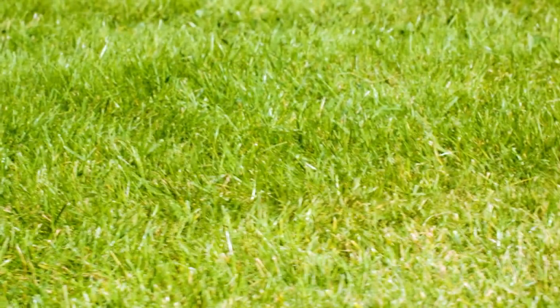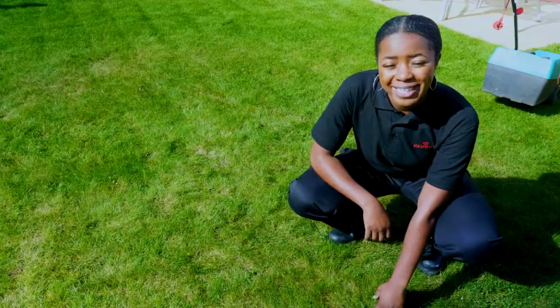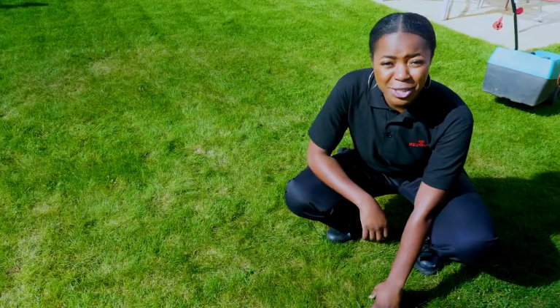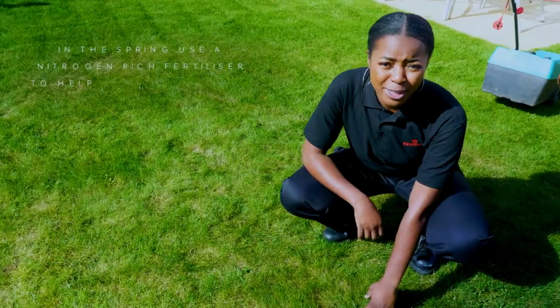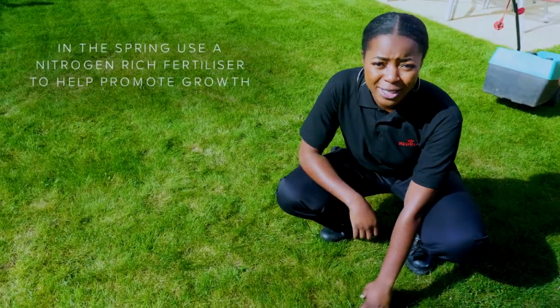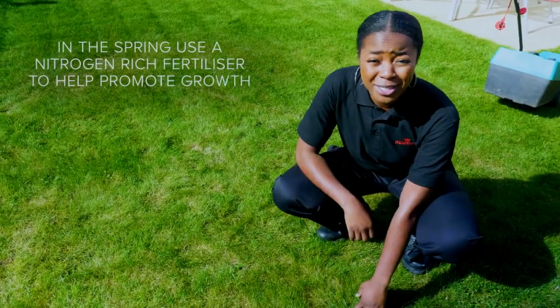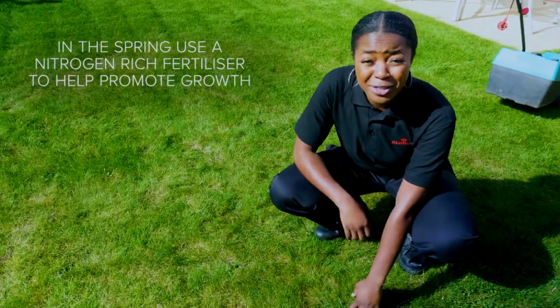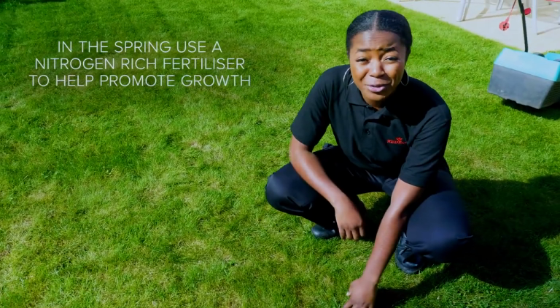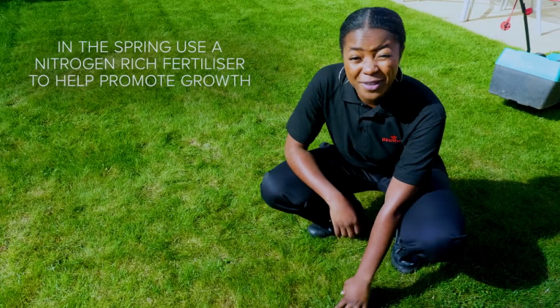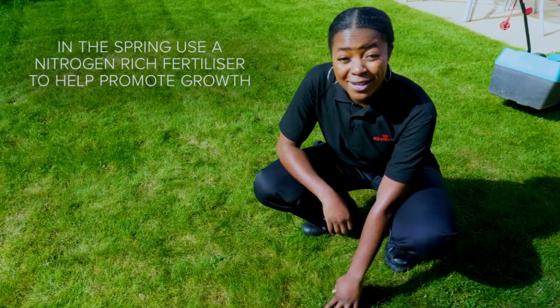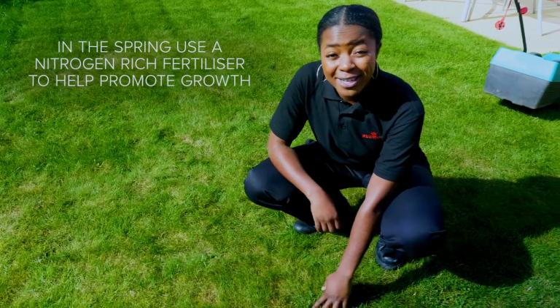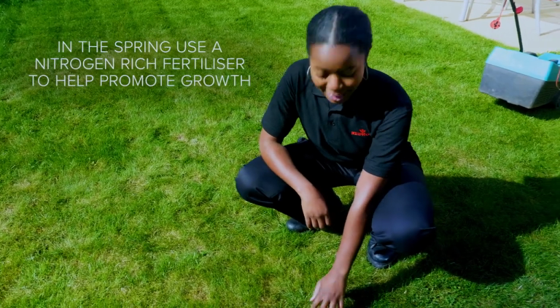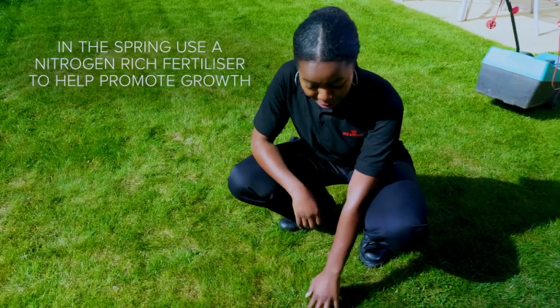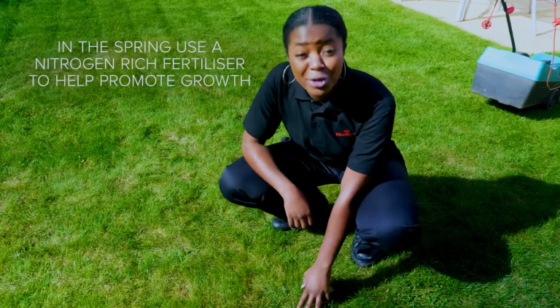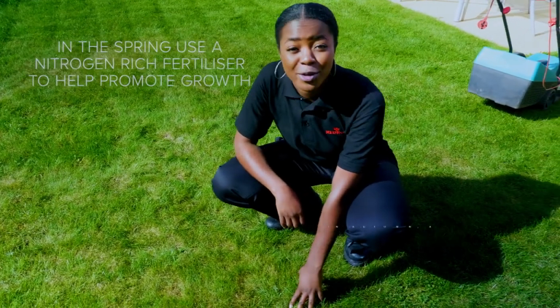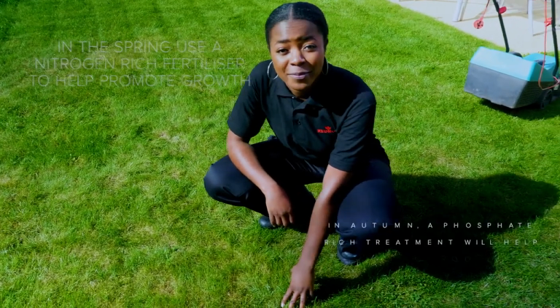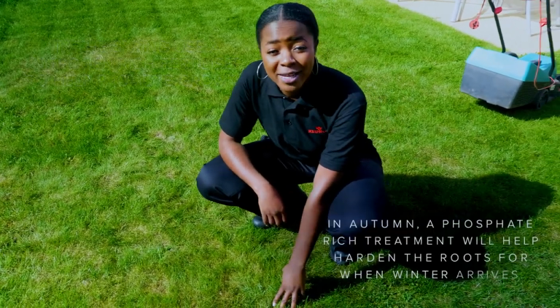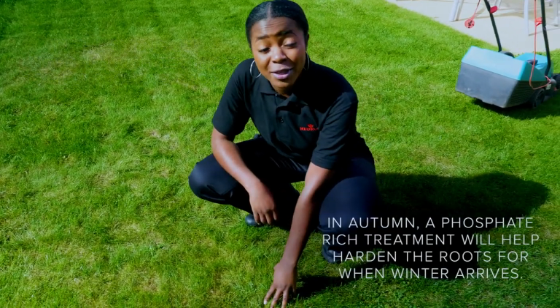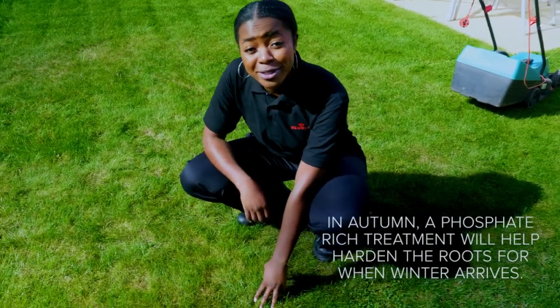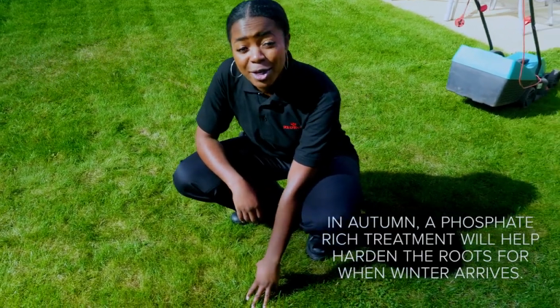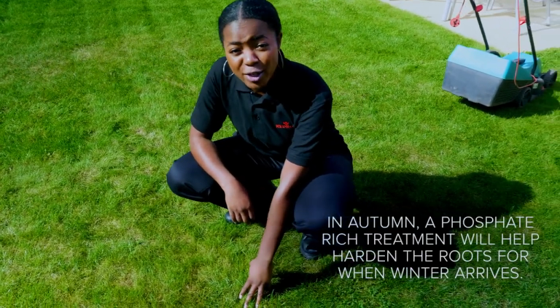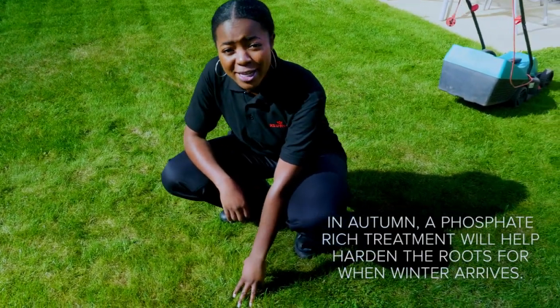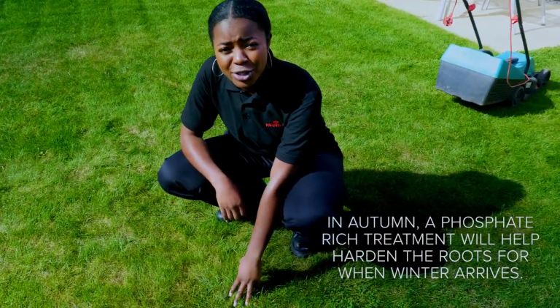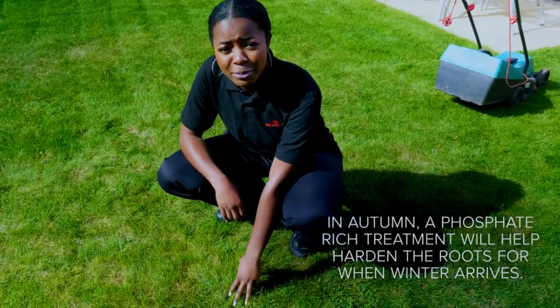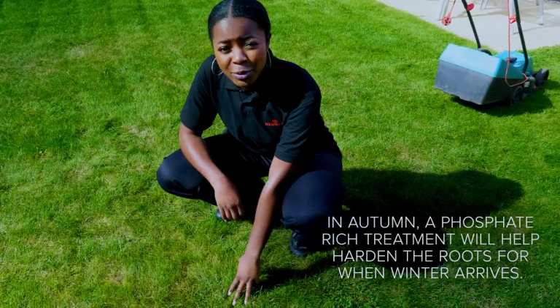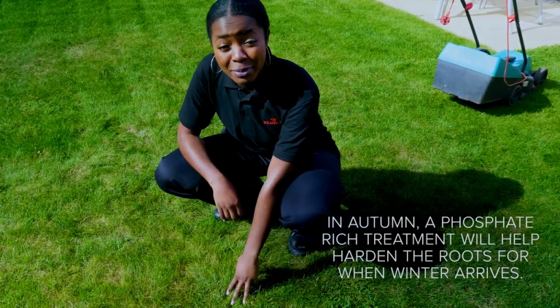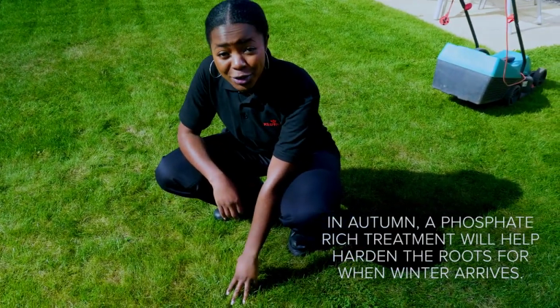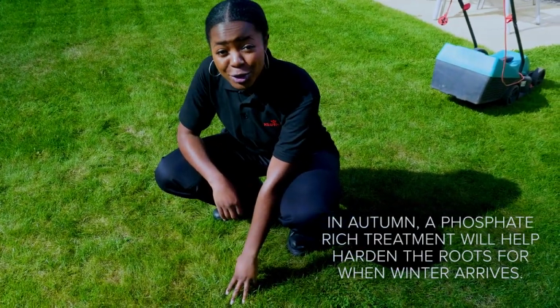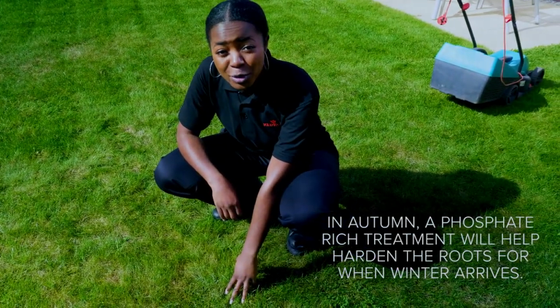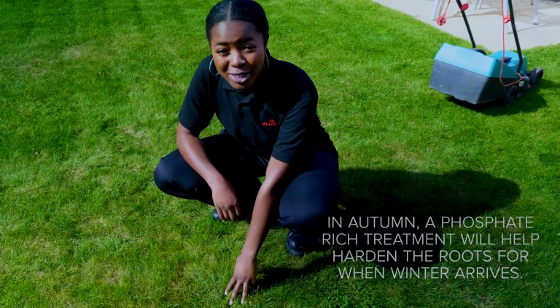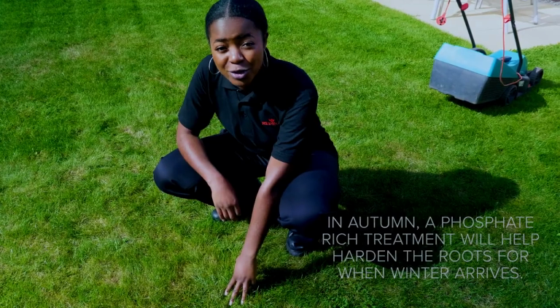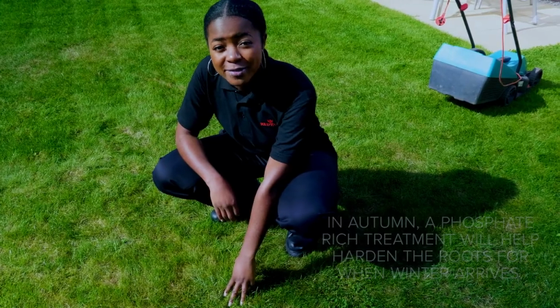In the spring, use a nitrogen-rich fertilizer to help promote growth, and in the autumn a phosphate-rich treatment will help harden the roots for when winter arrives.